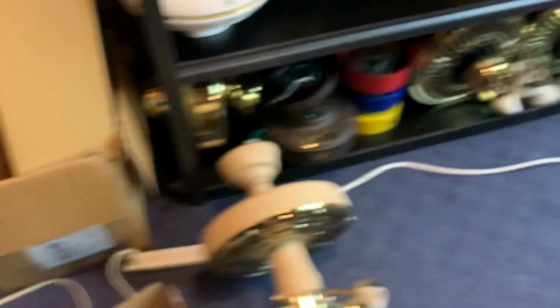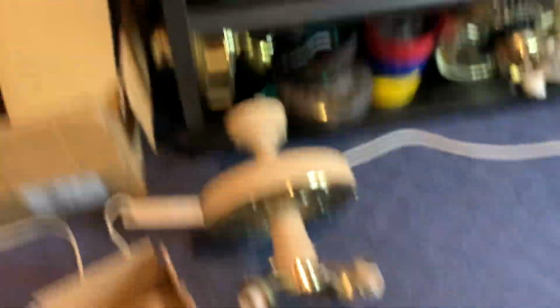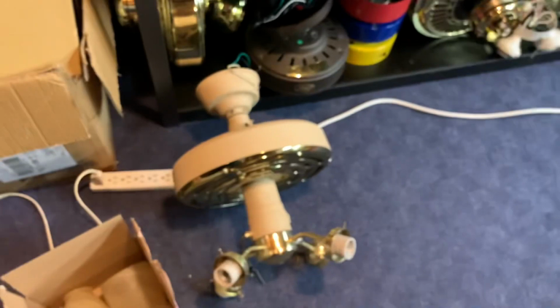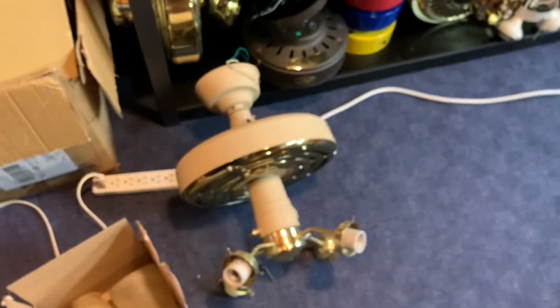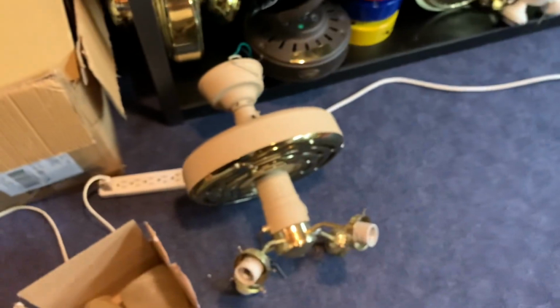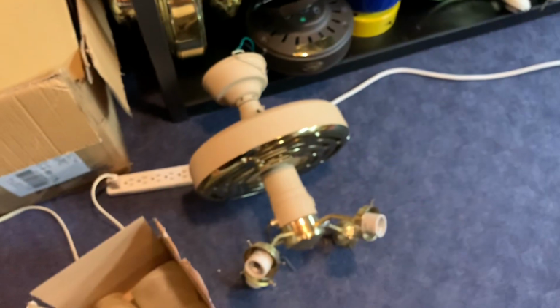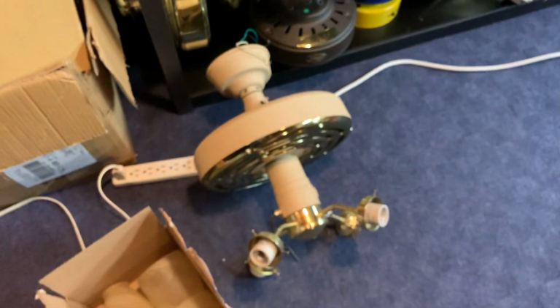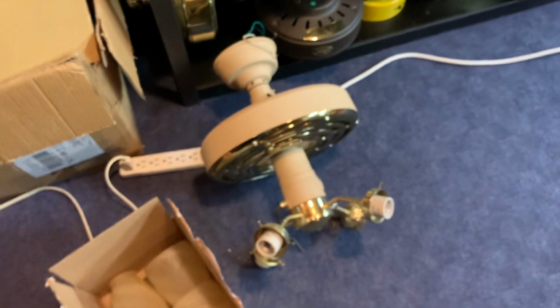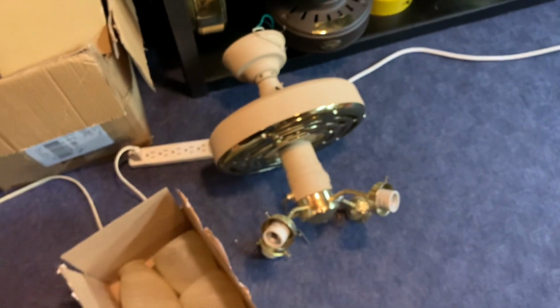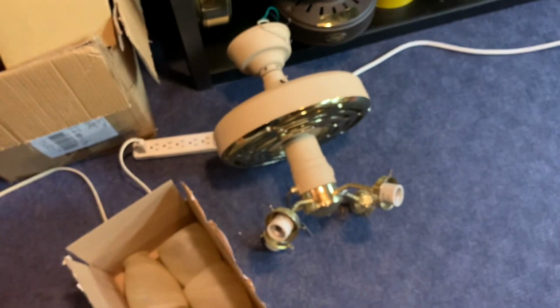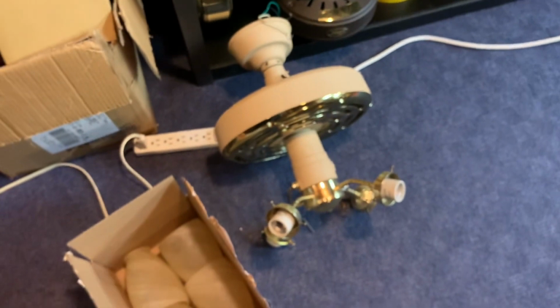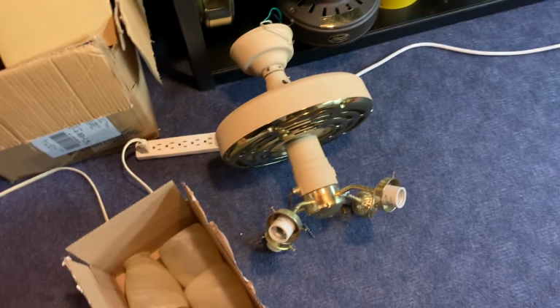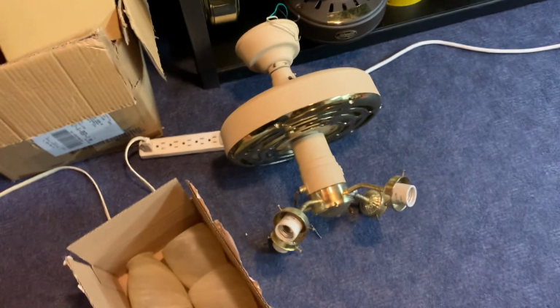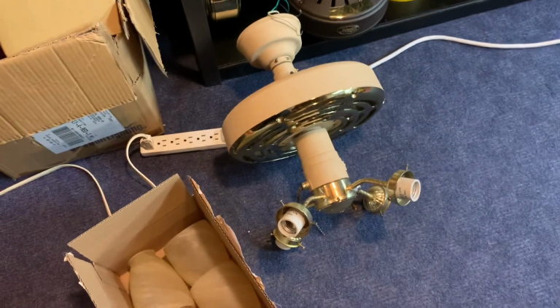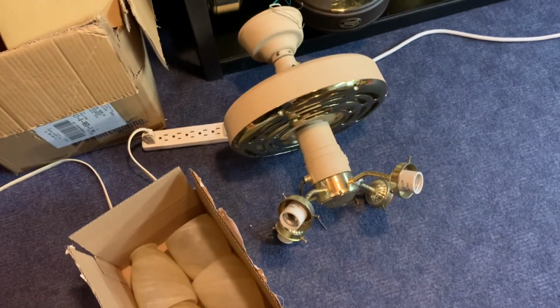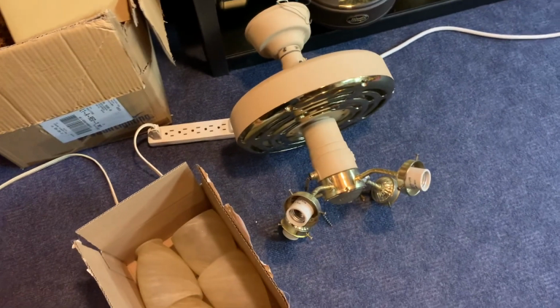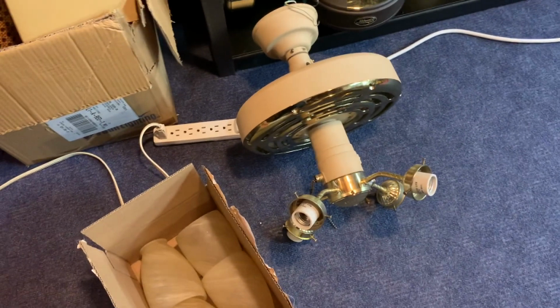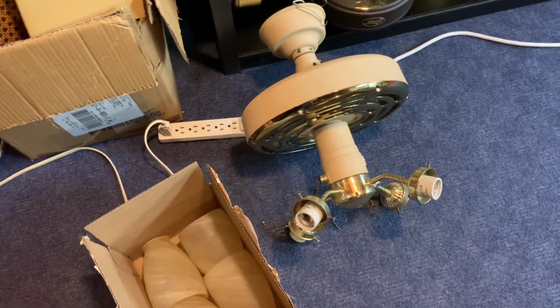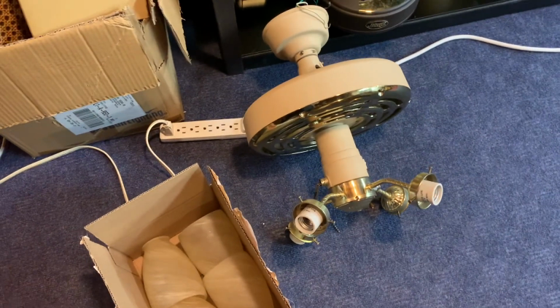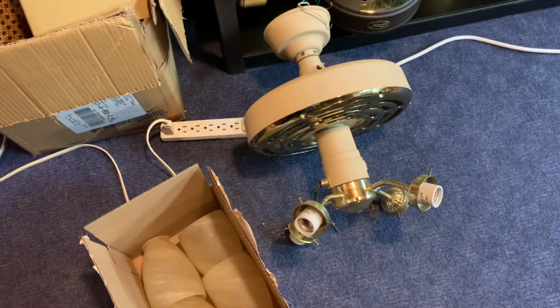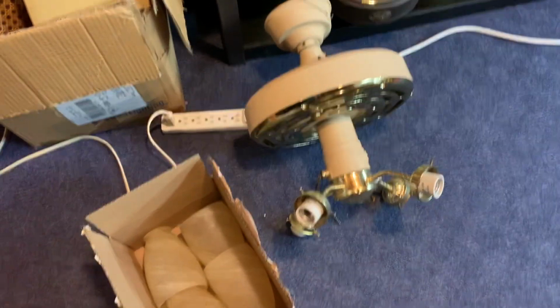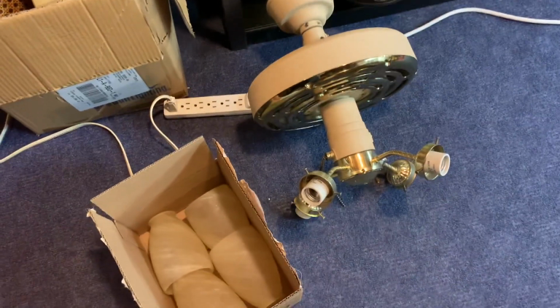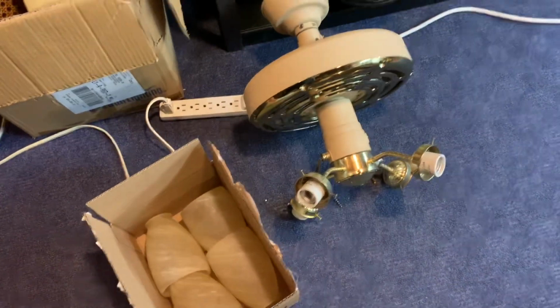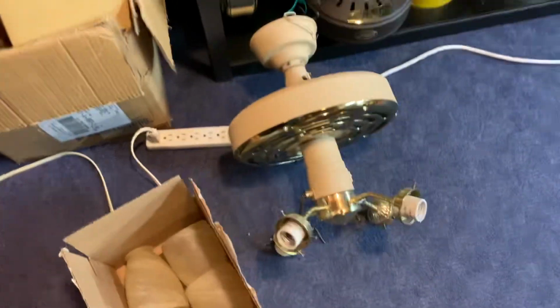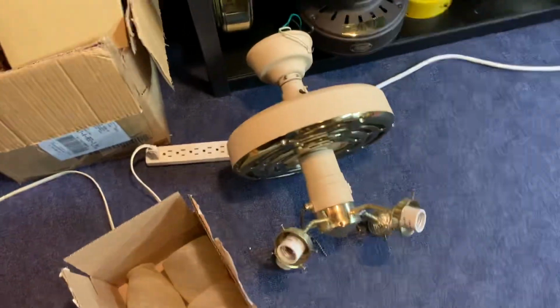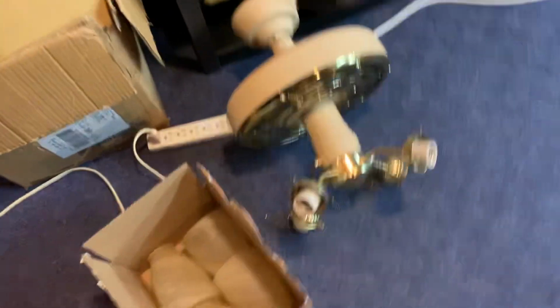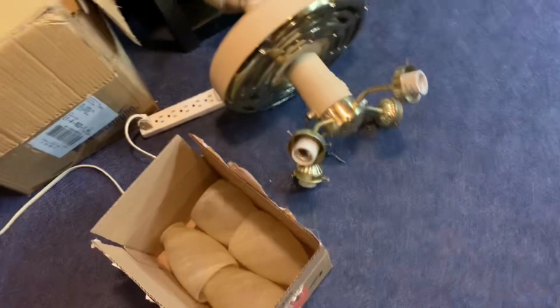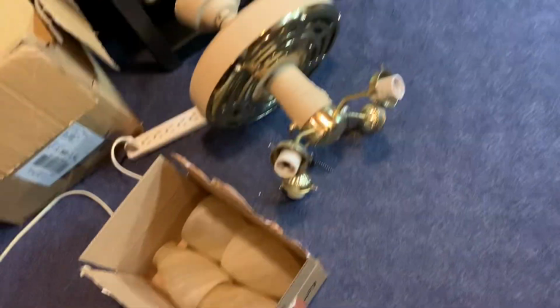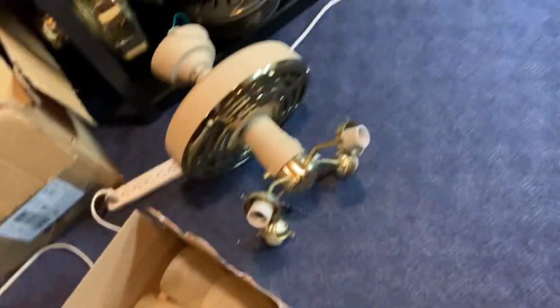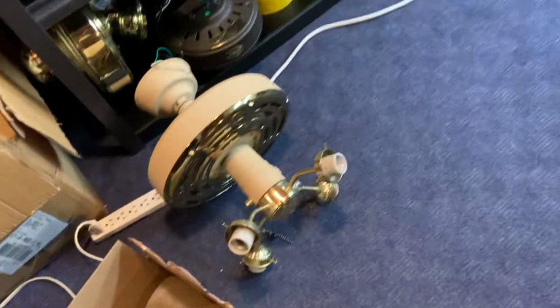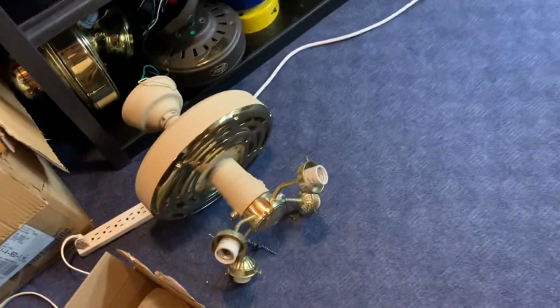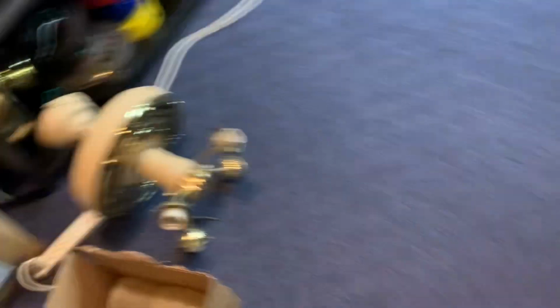This fan uses a skeletal motor — figured that out thanks to Dan. So yeah, it's a skeletal.